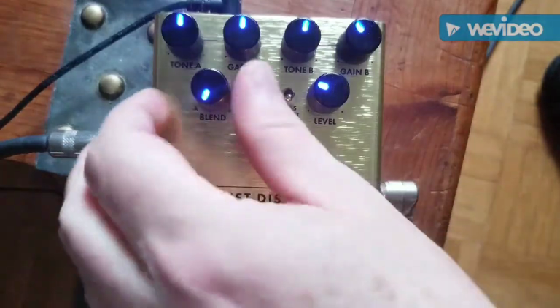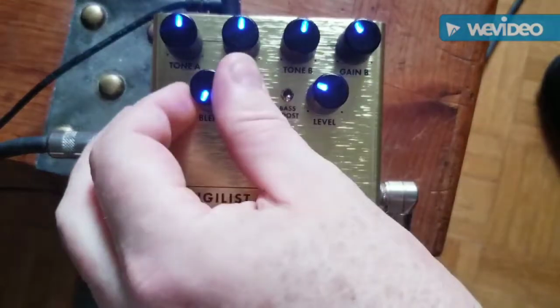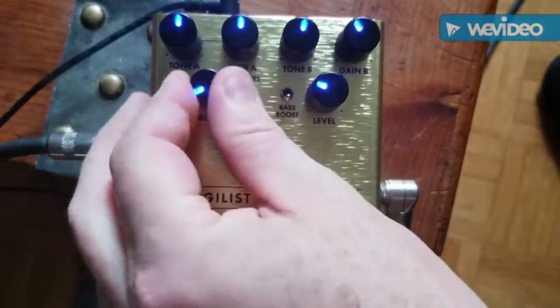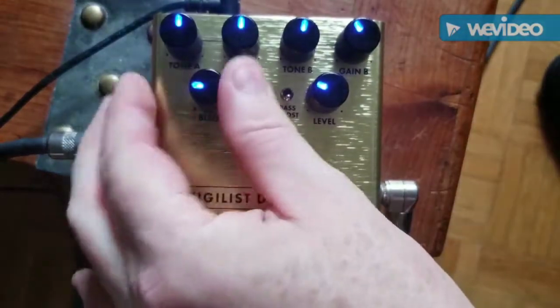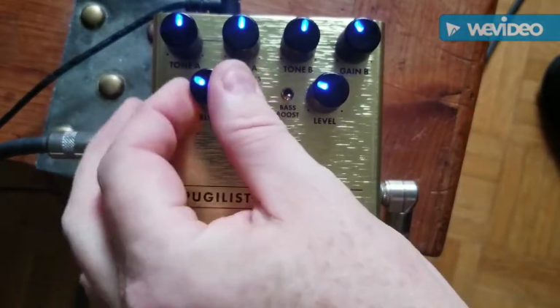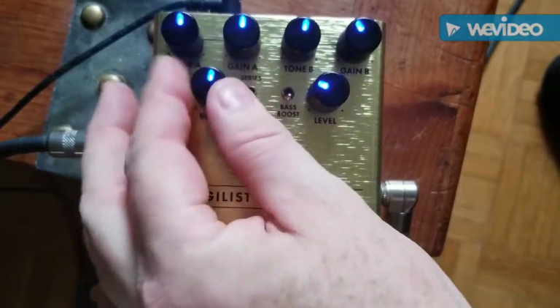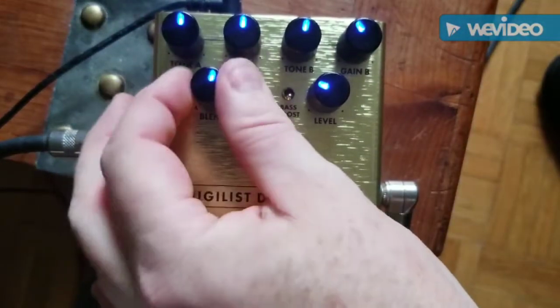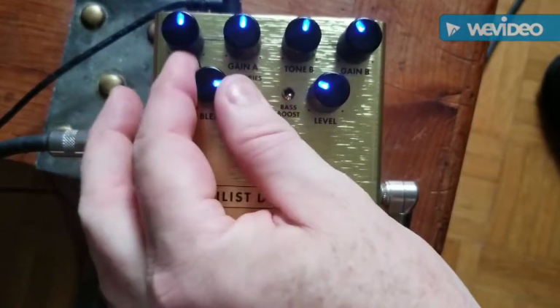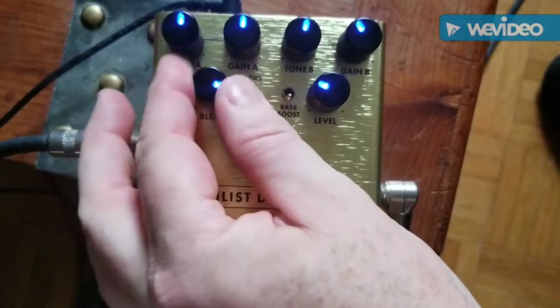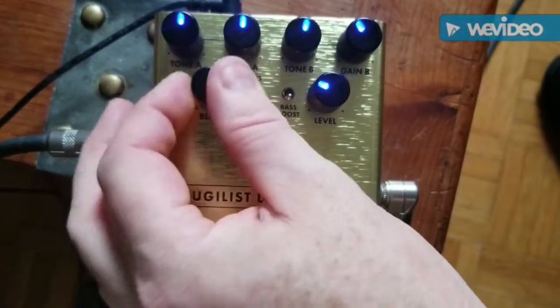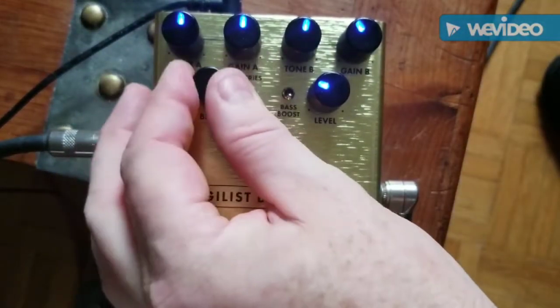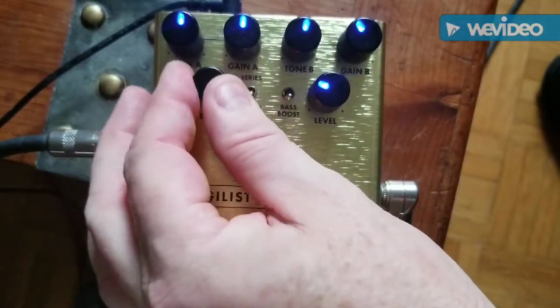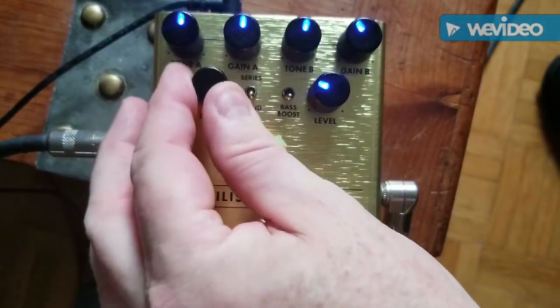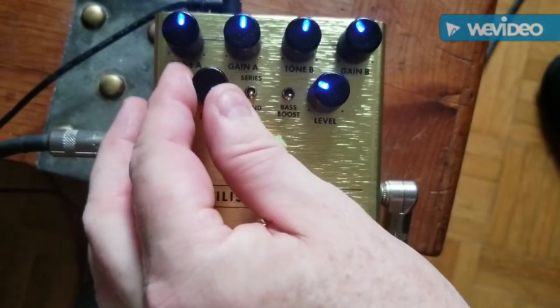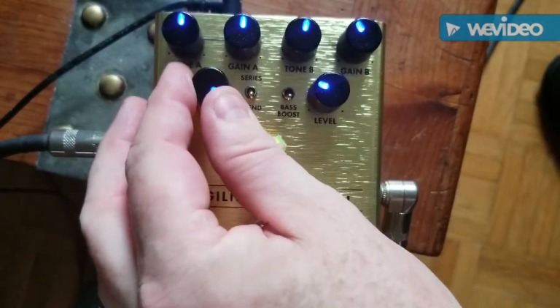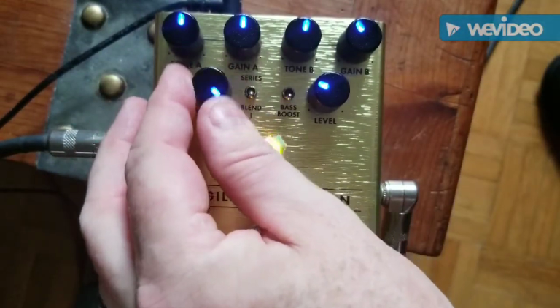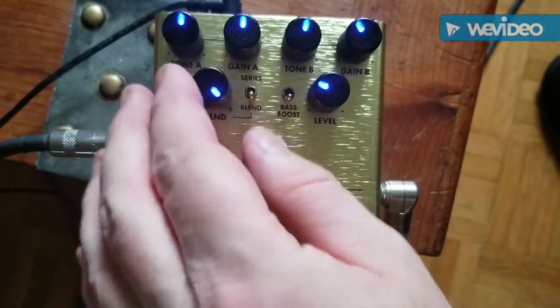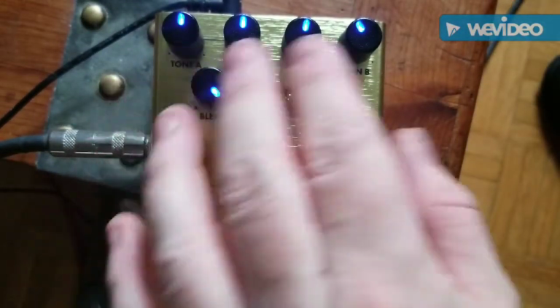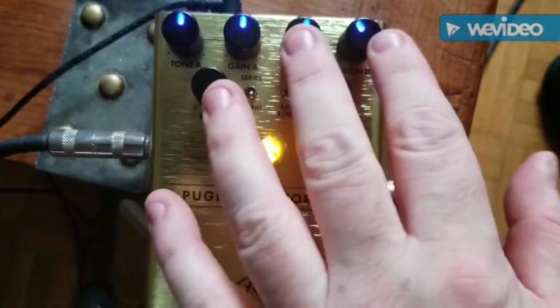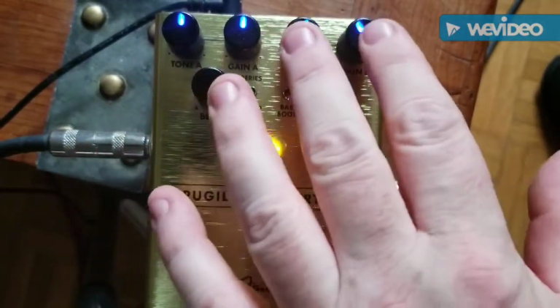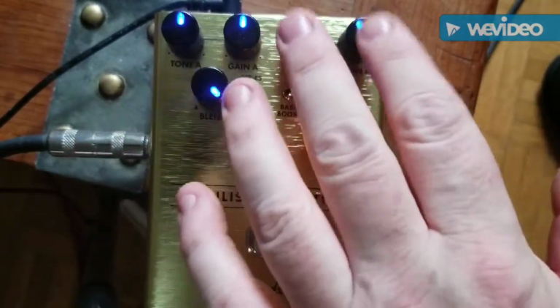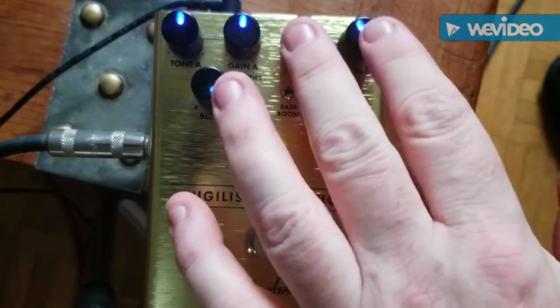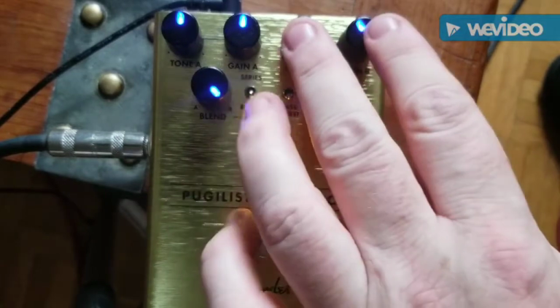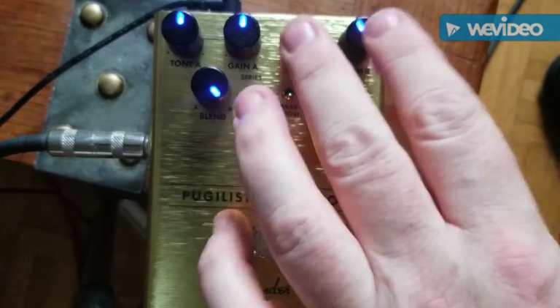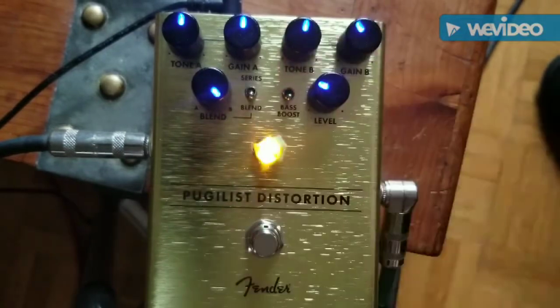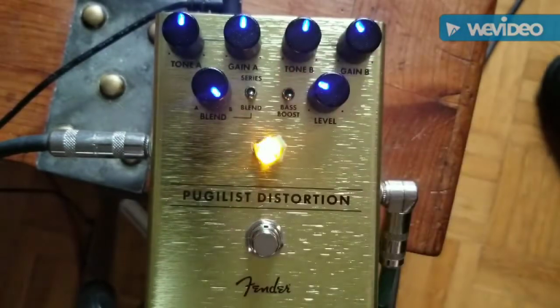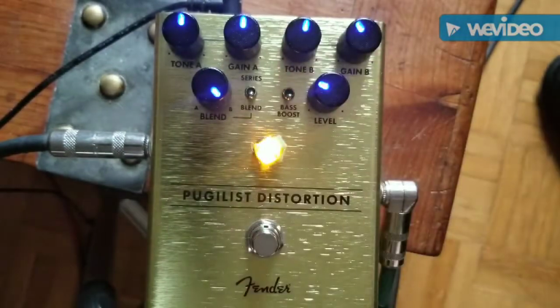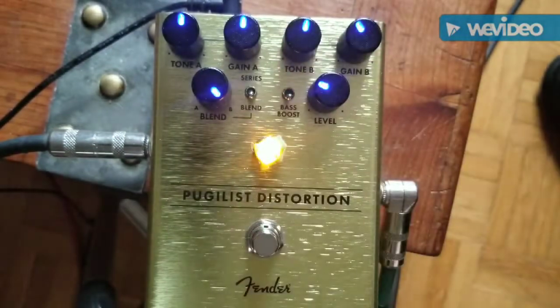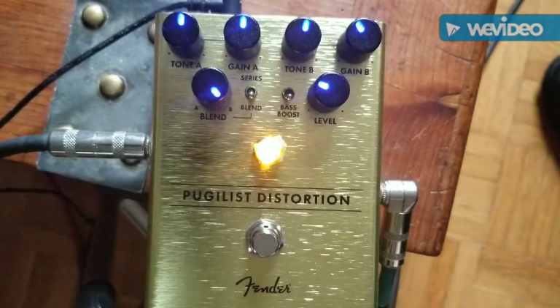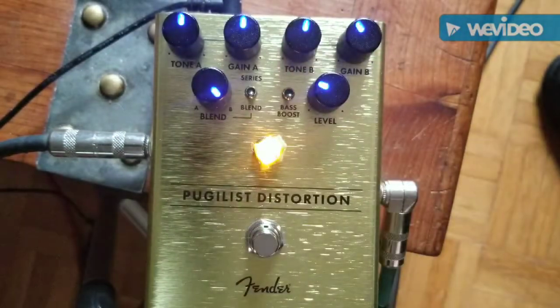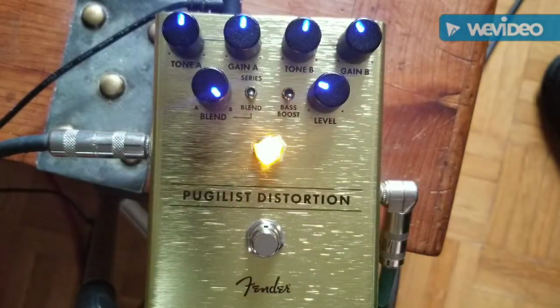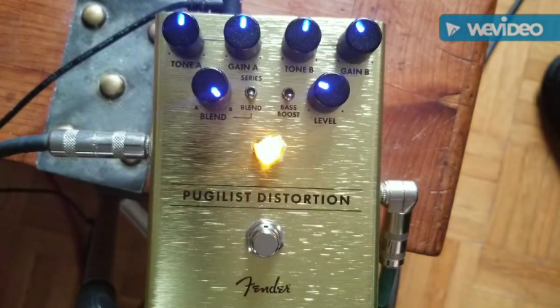Now we'll go over to the distortion side — so now only this side is active.